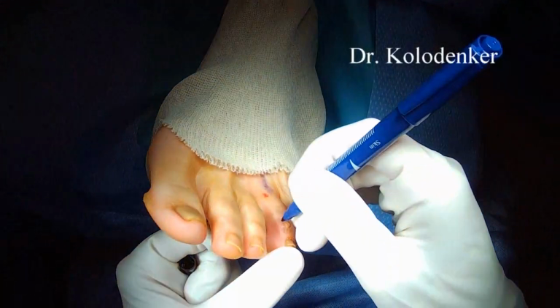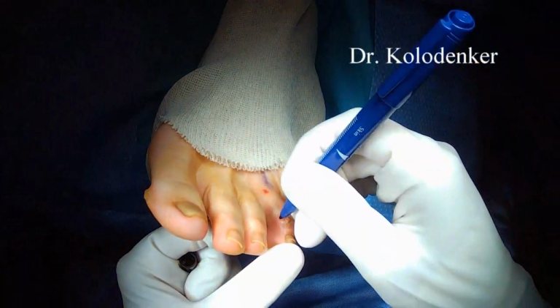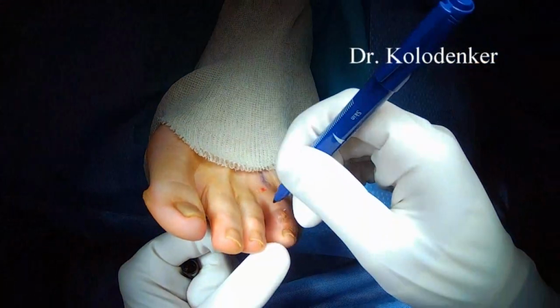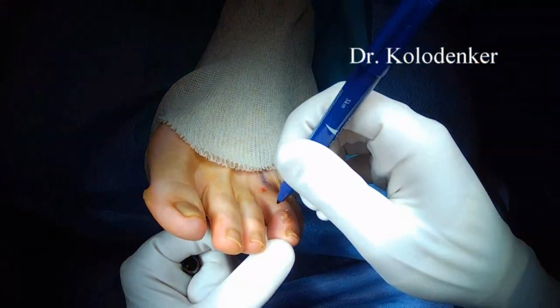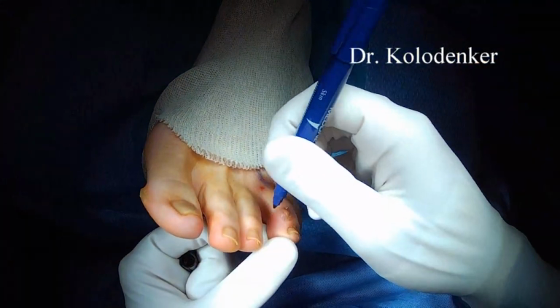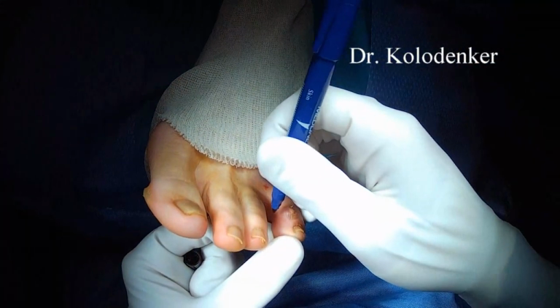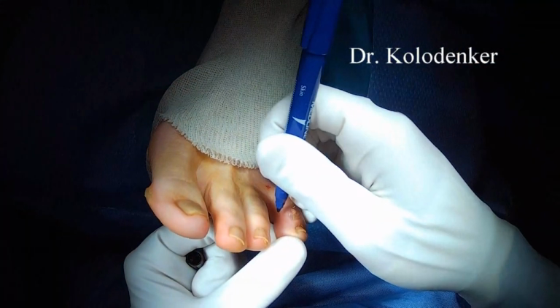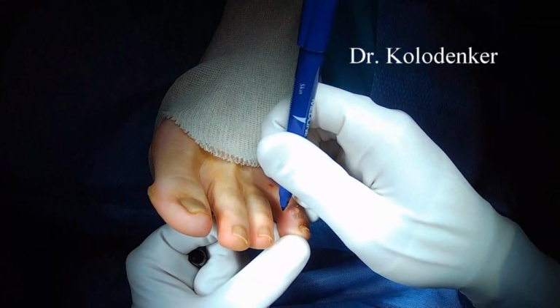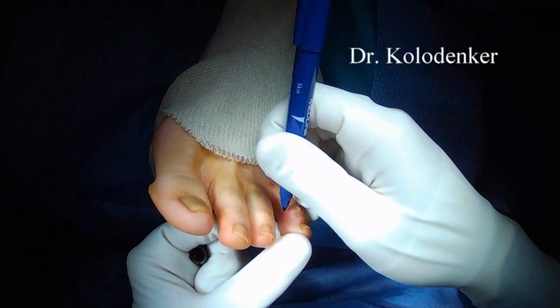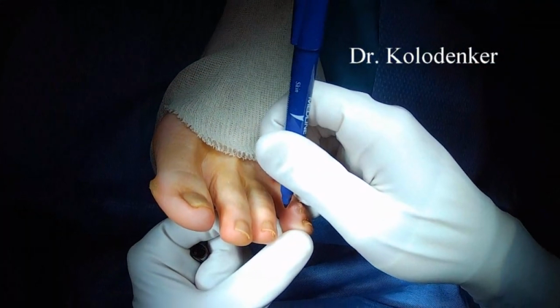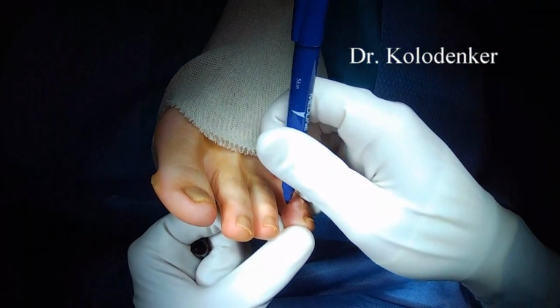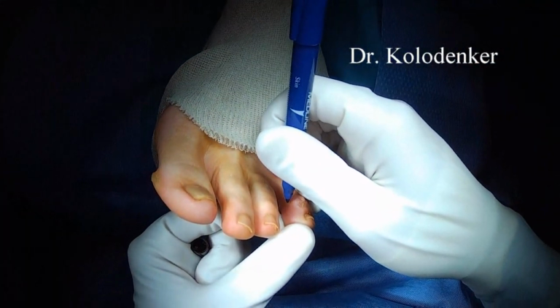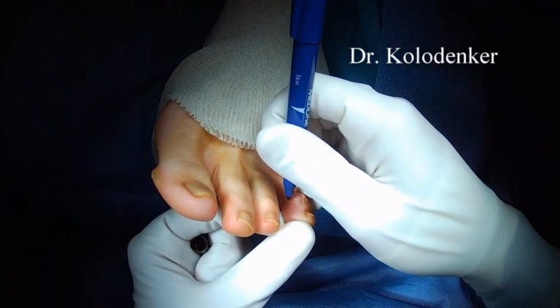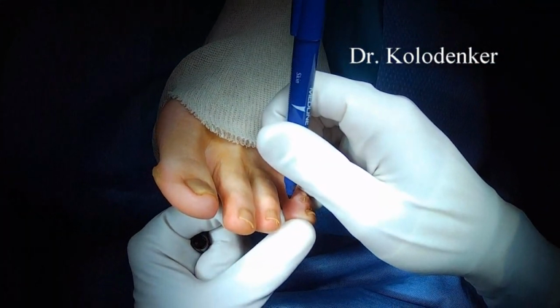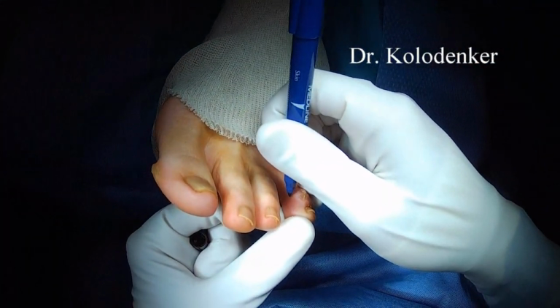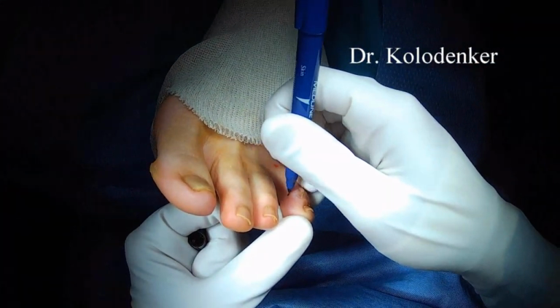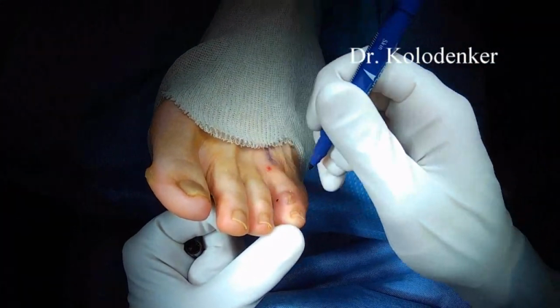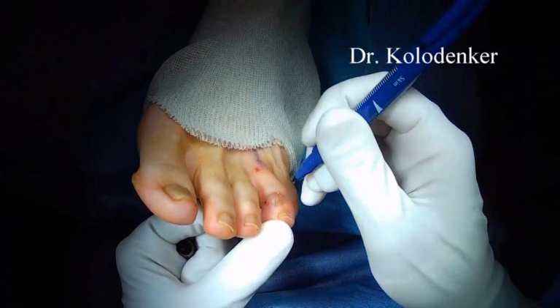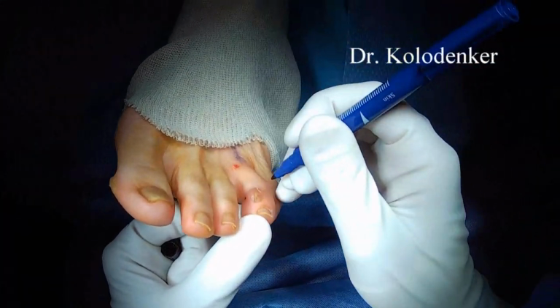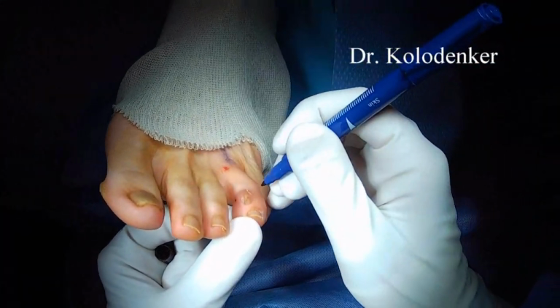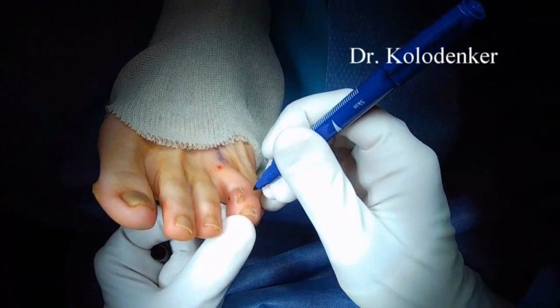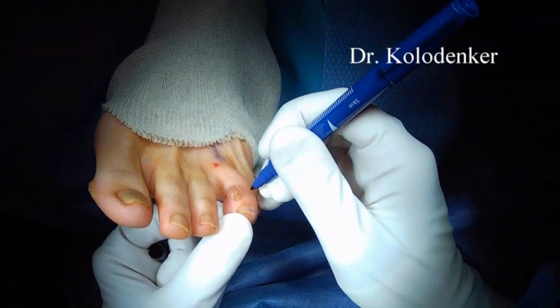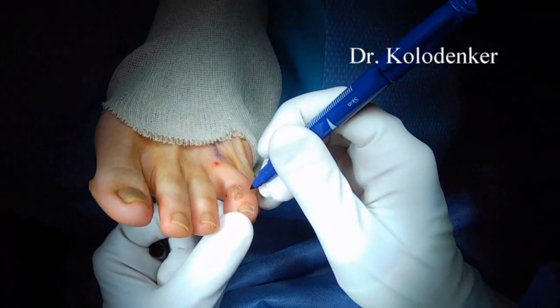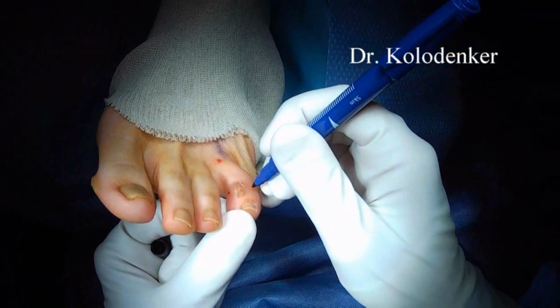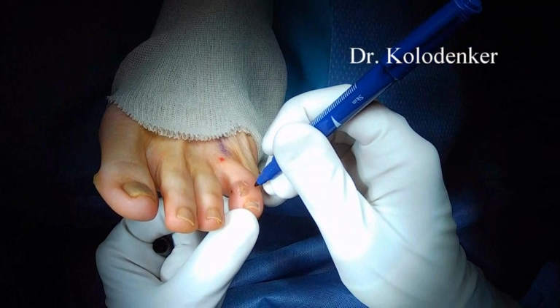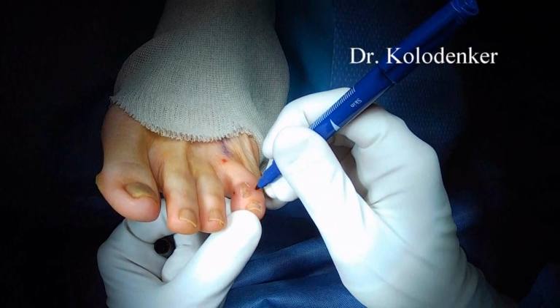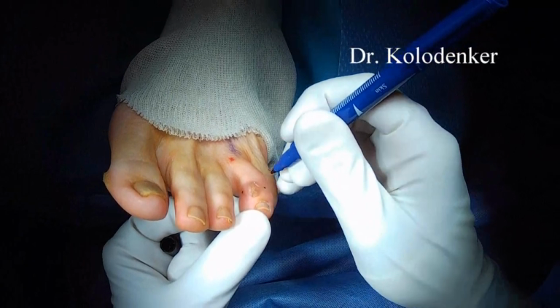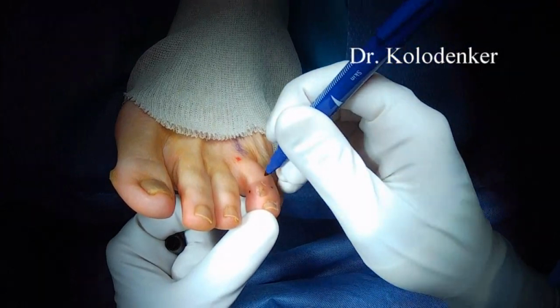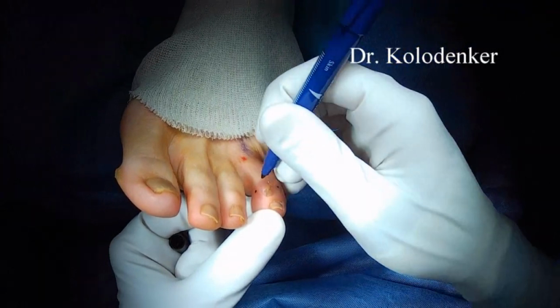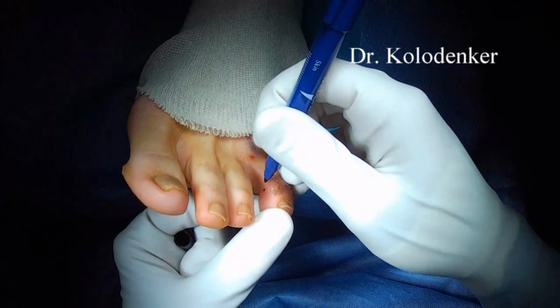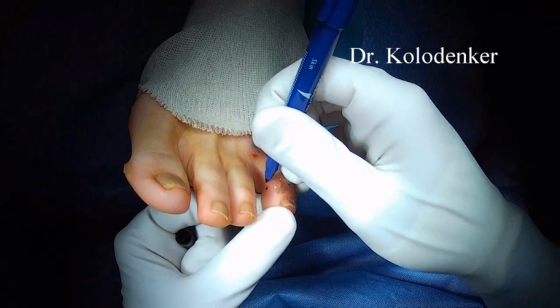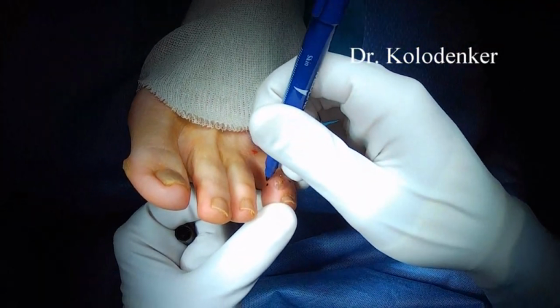Hi, this is Dr. Koldedinker, and I'll go over how to excise a mucoid cyst.